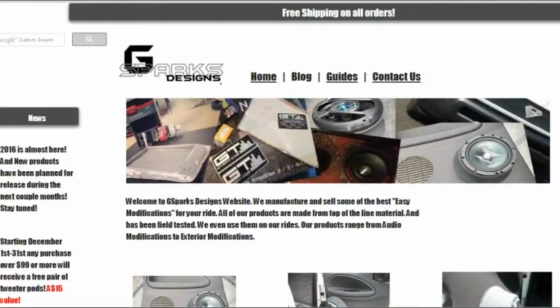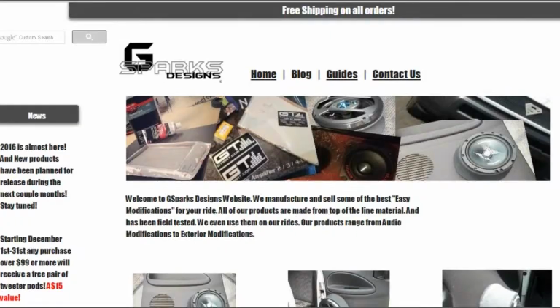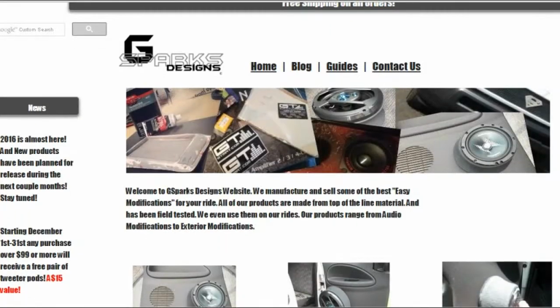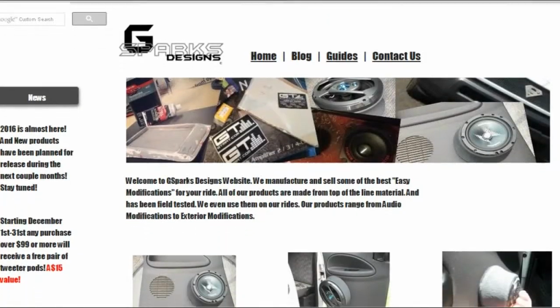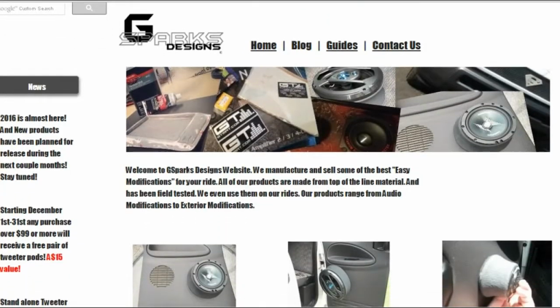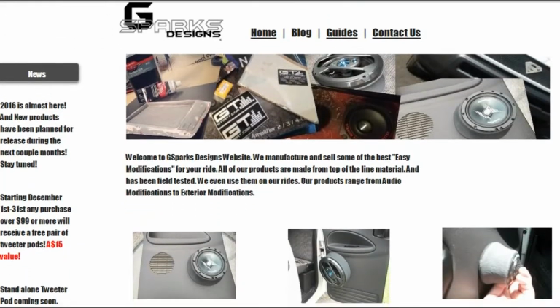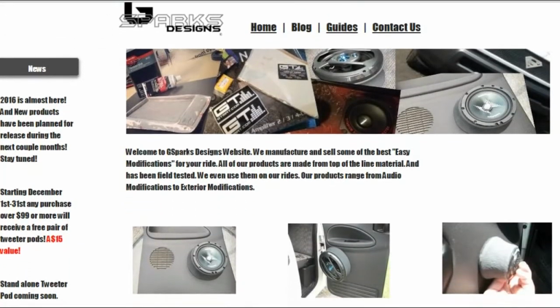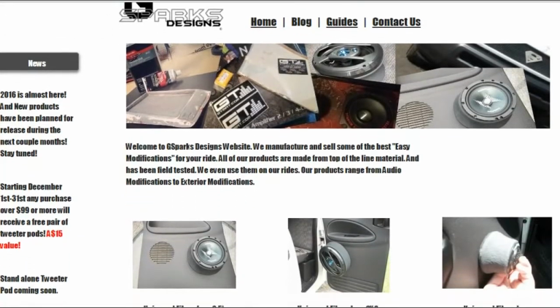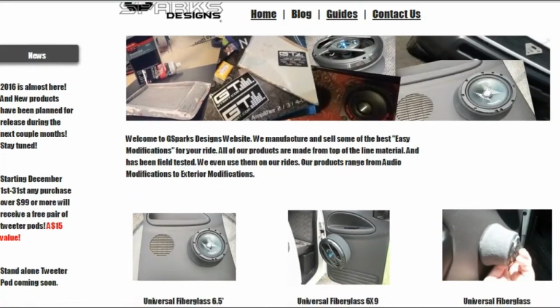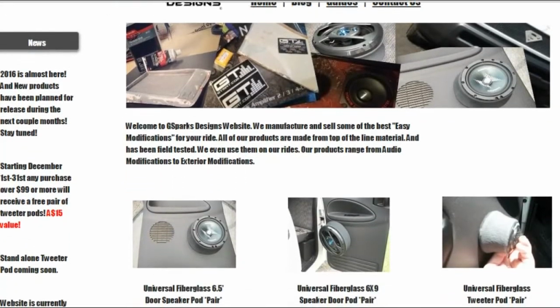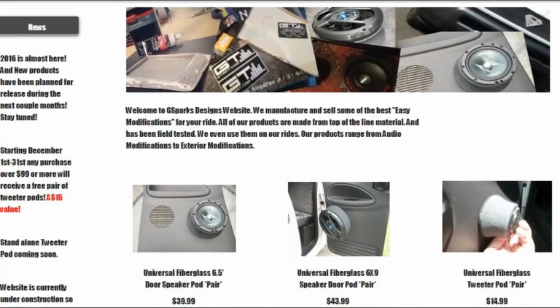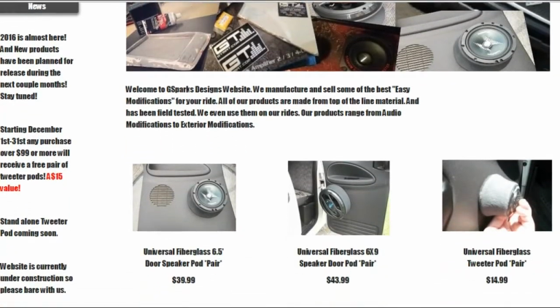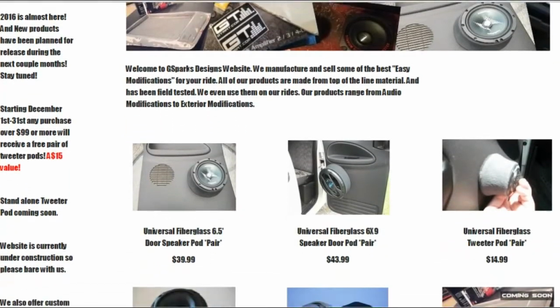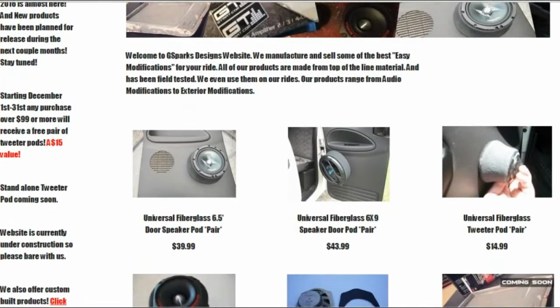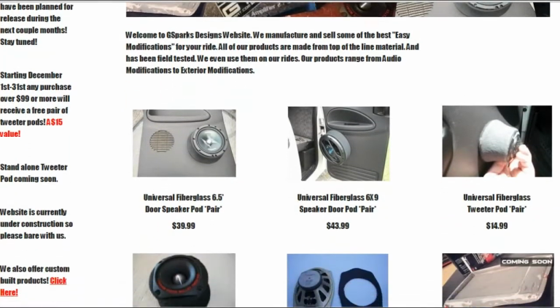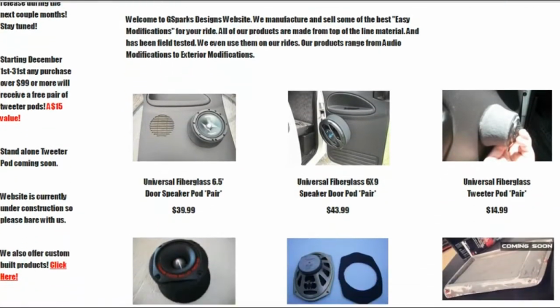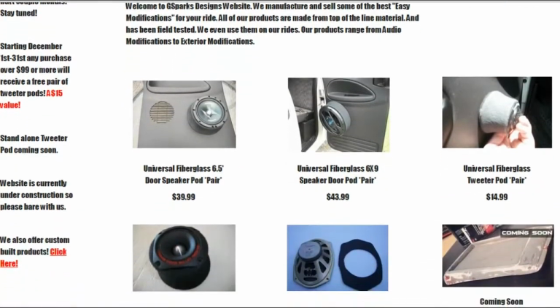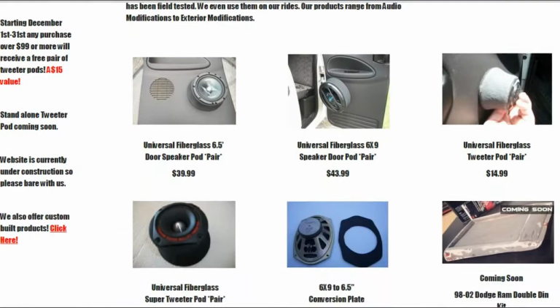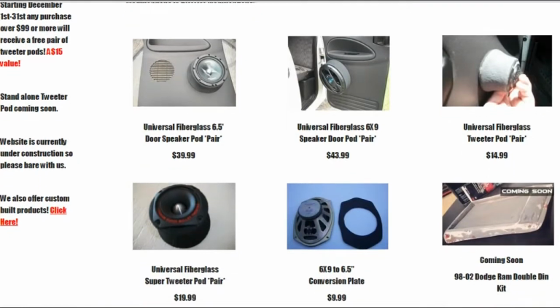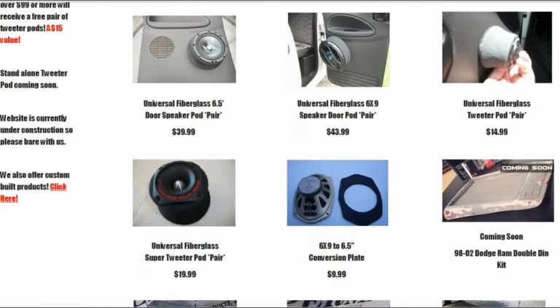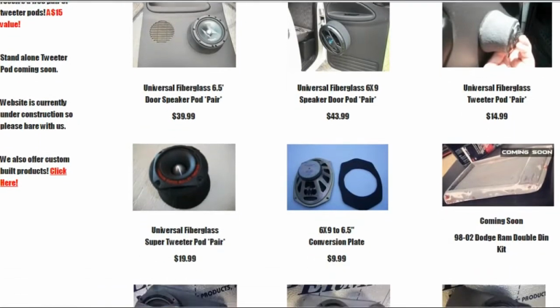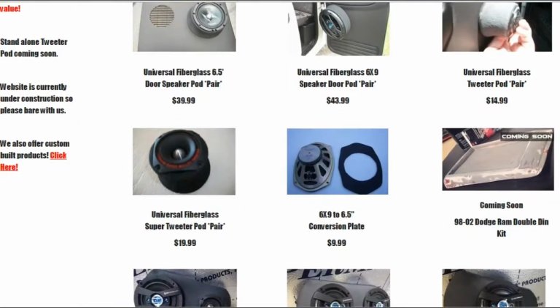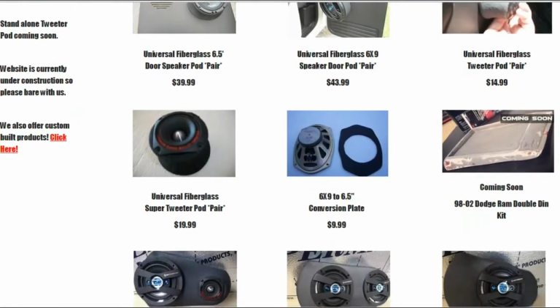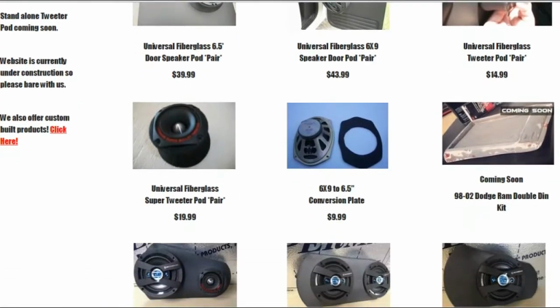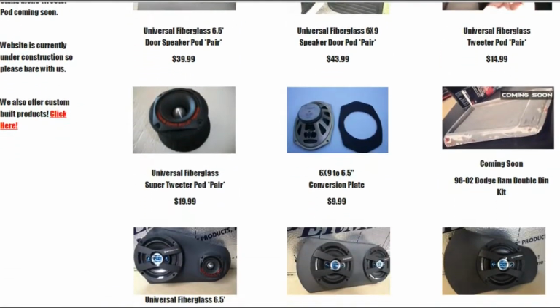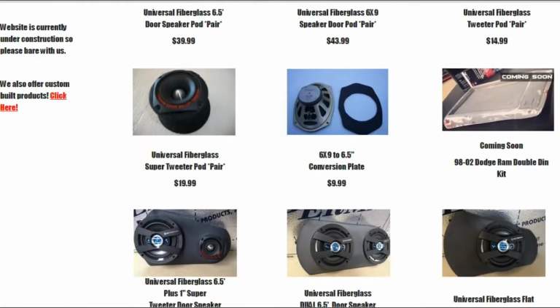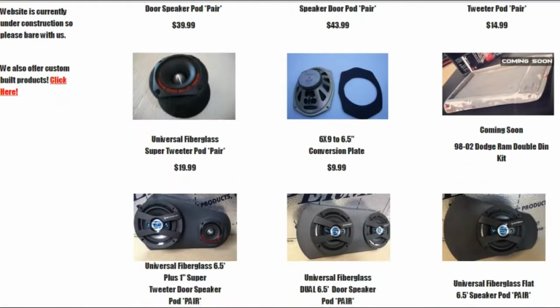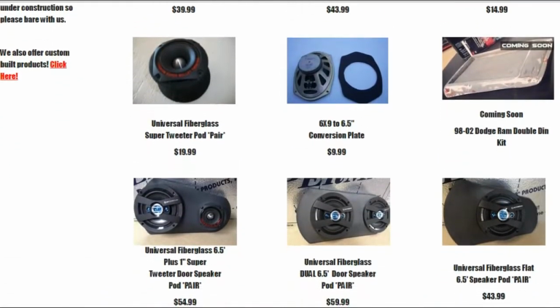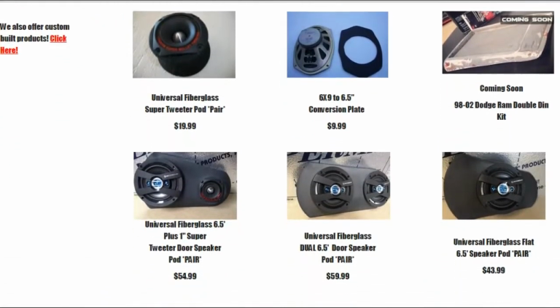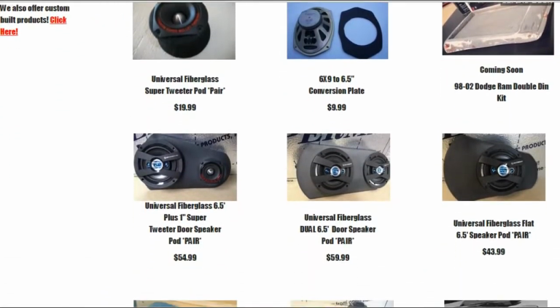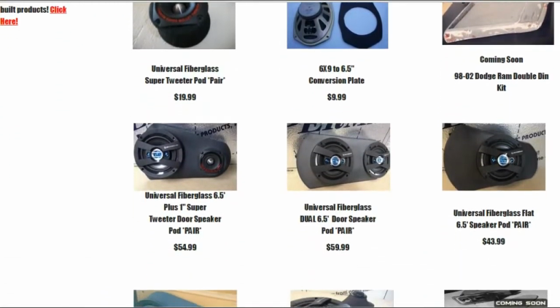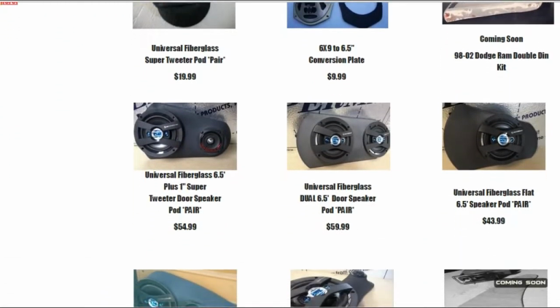This episode of Garage Edition is brought to you by GSparks Designs. Make sure you check them out at GSparksDesigns.com.